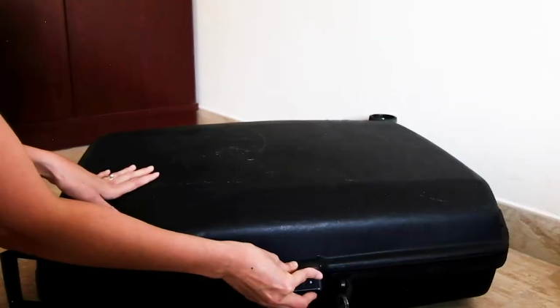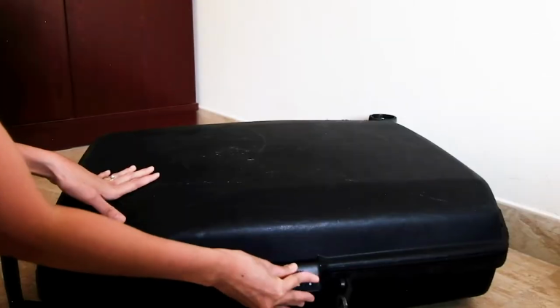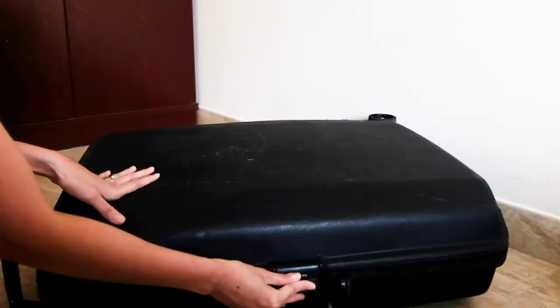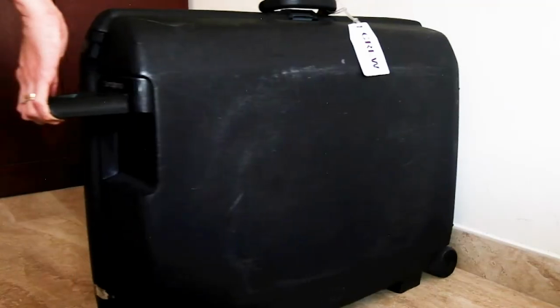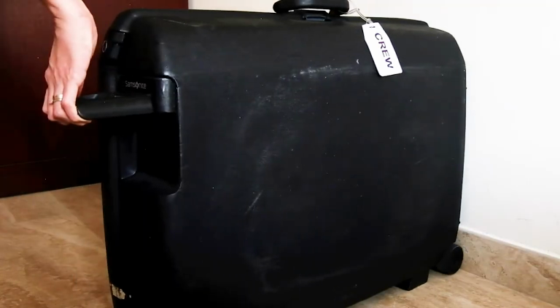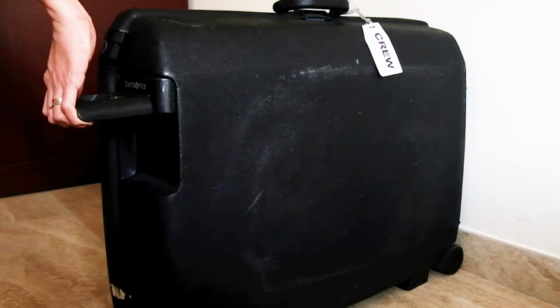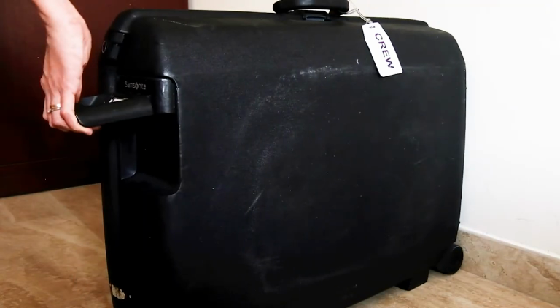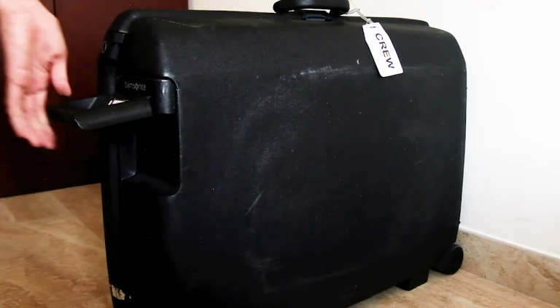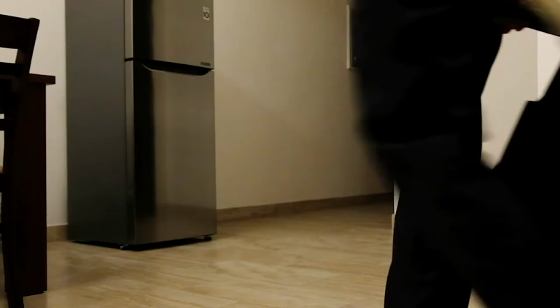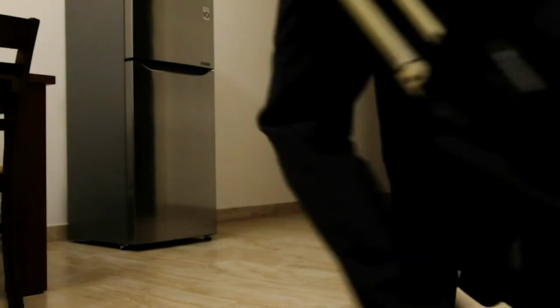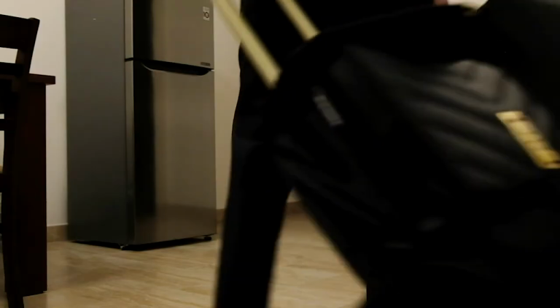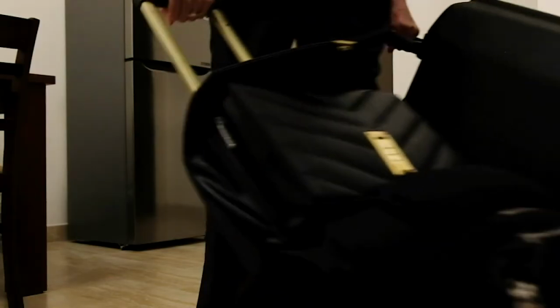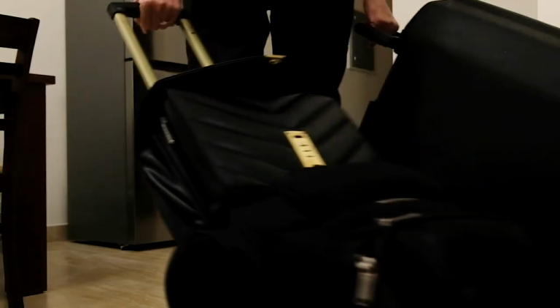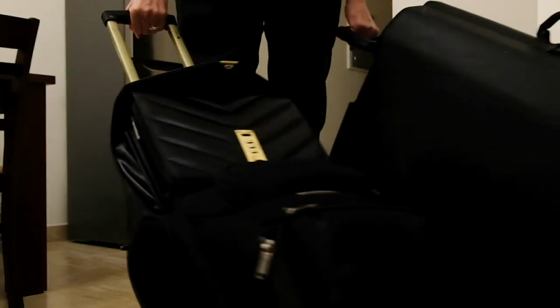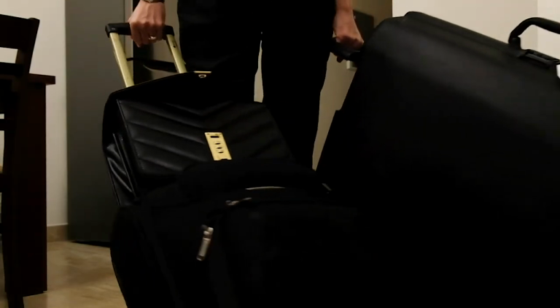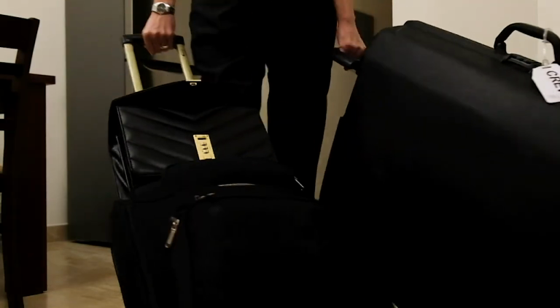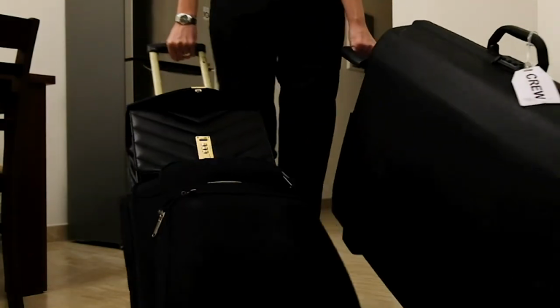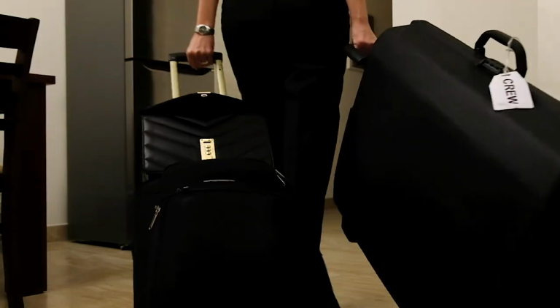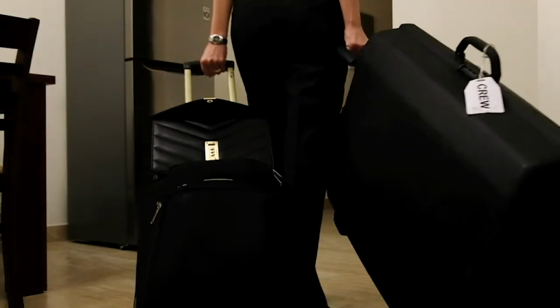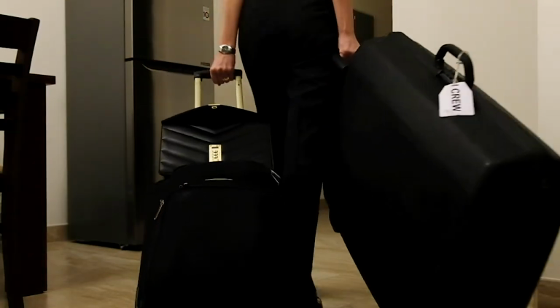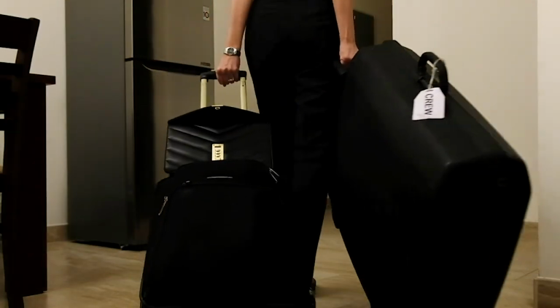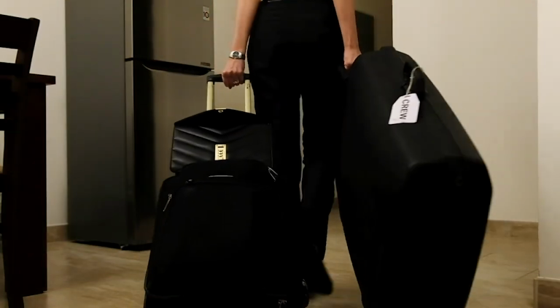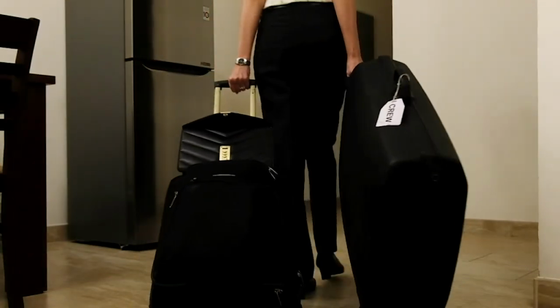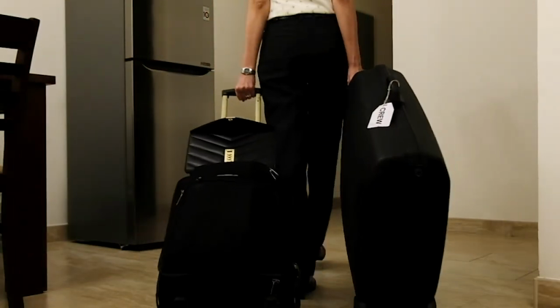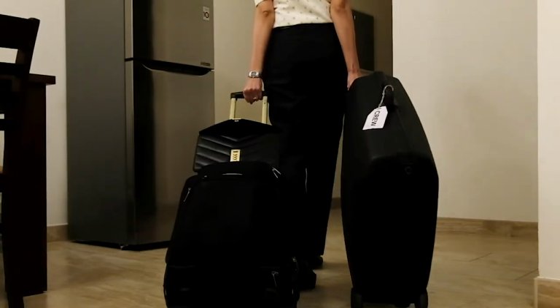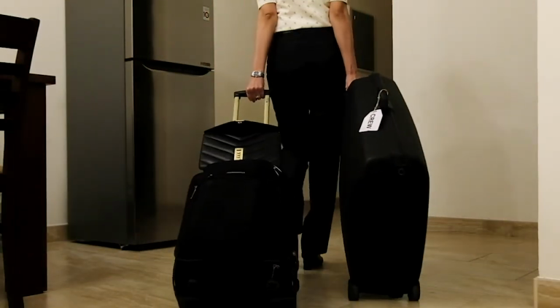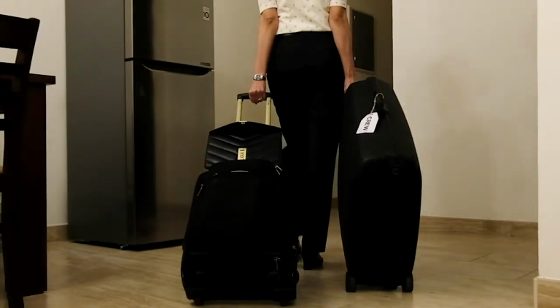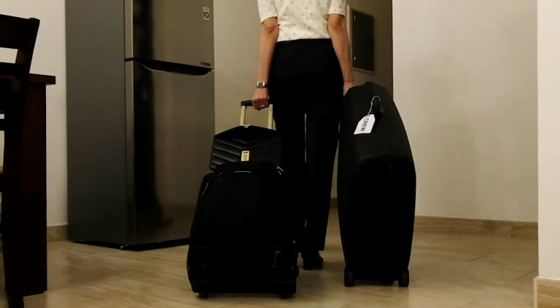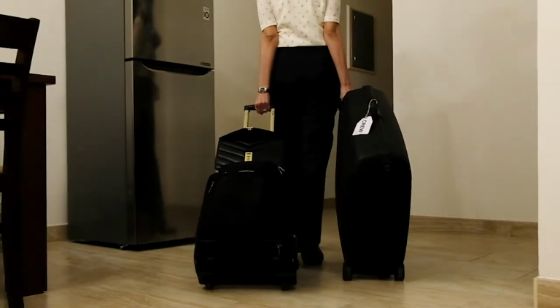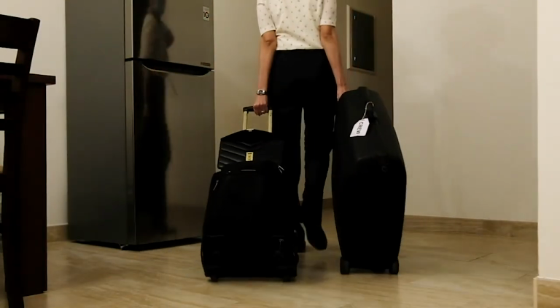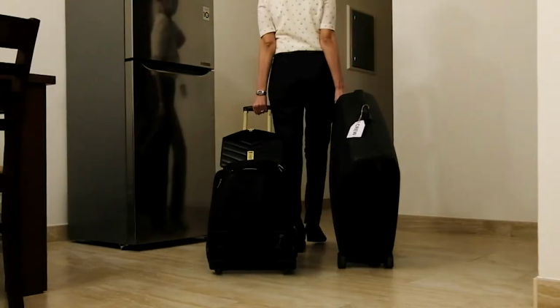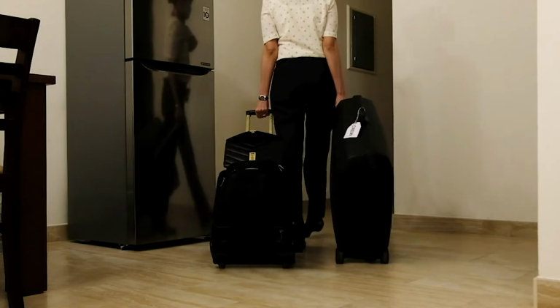Now my bags are packed and I'm ready for surprises. Happy flying!